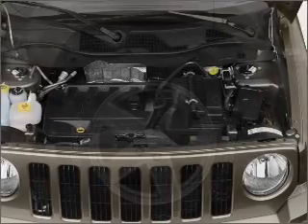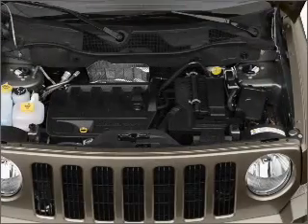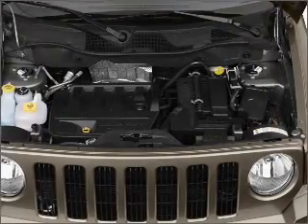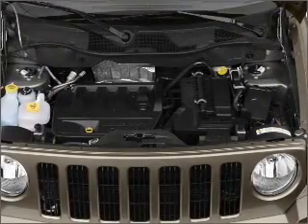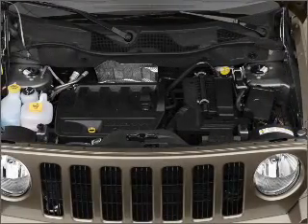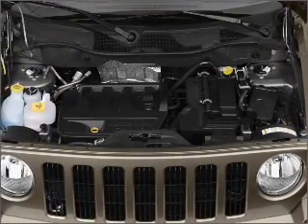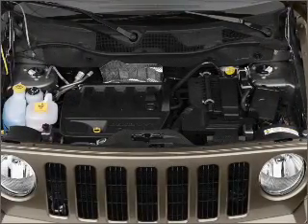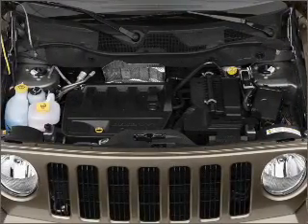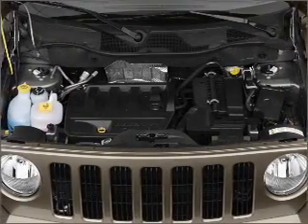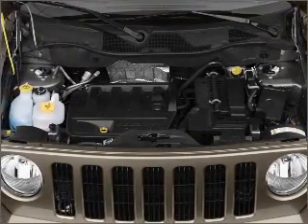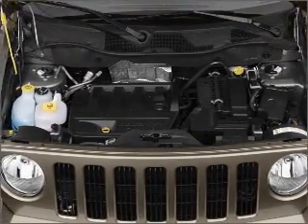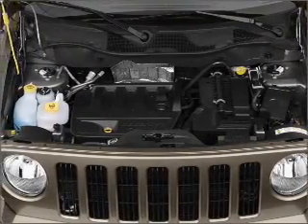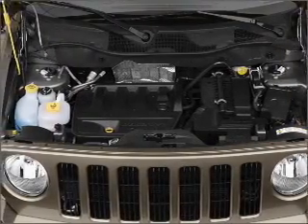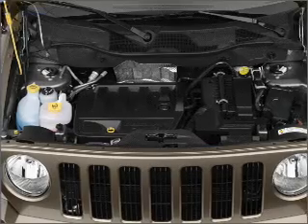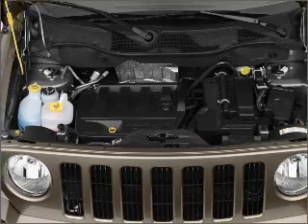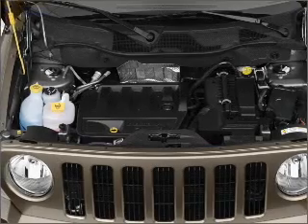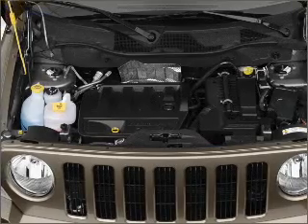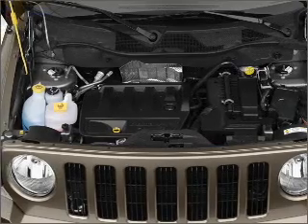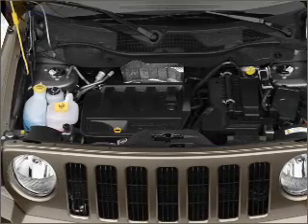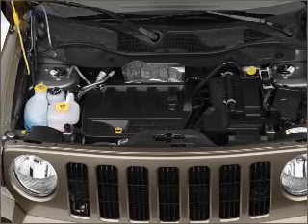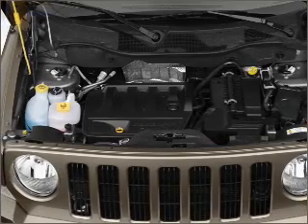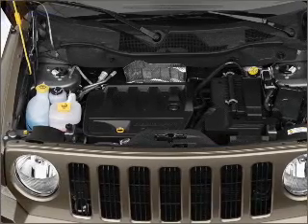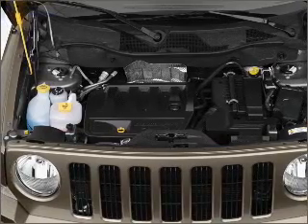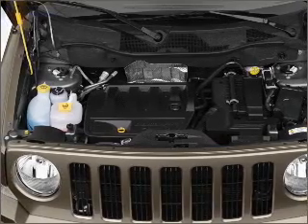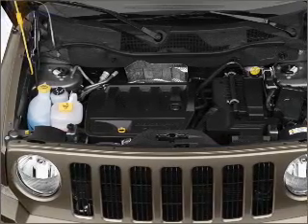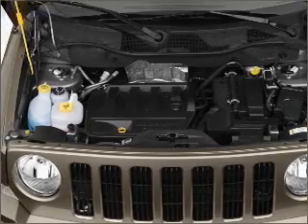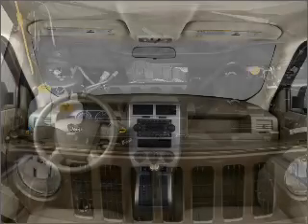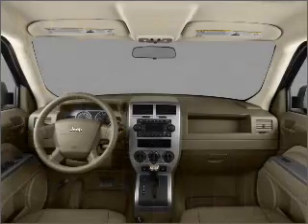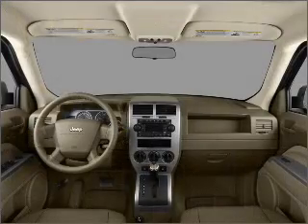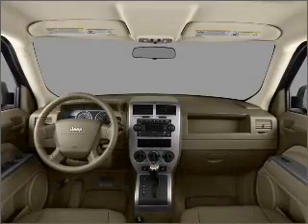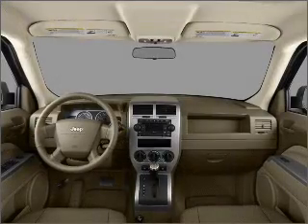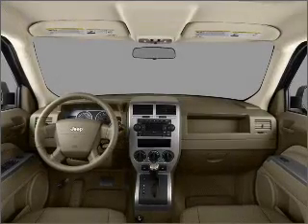Power steering, an alarm system, an AM-FM stereo with a CD player, an adjustable tilt steering wheel.